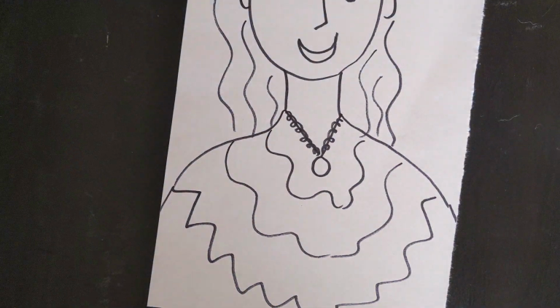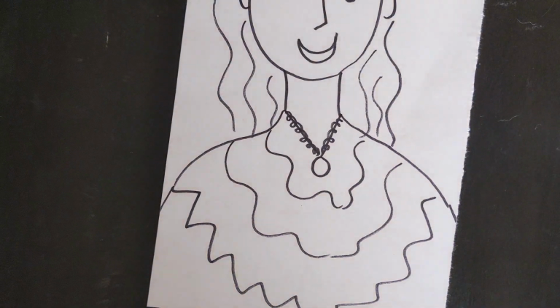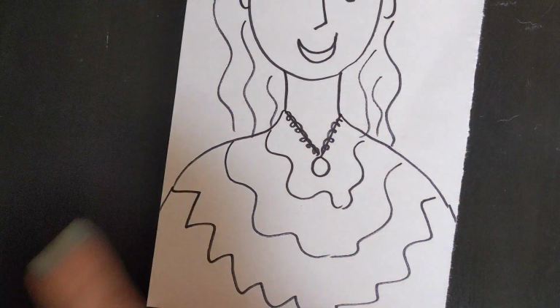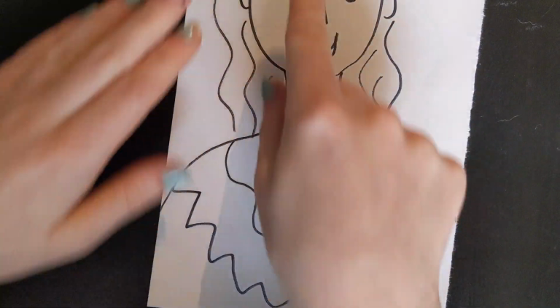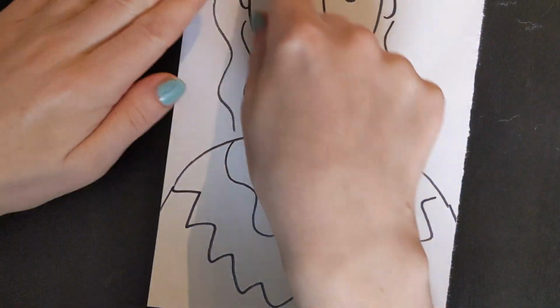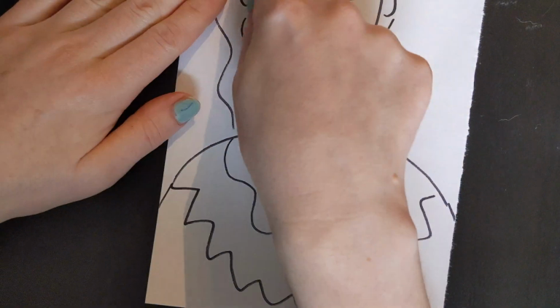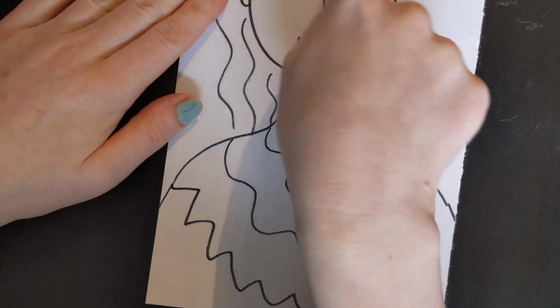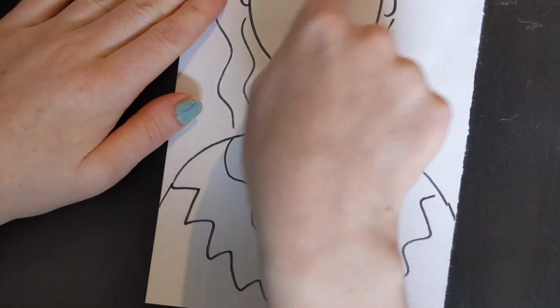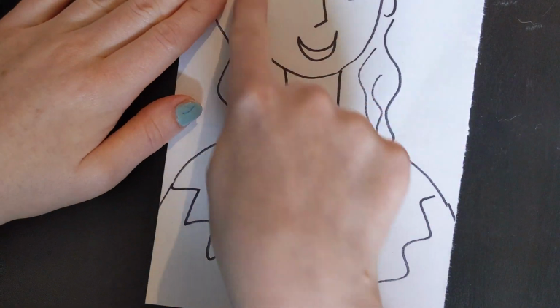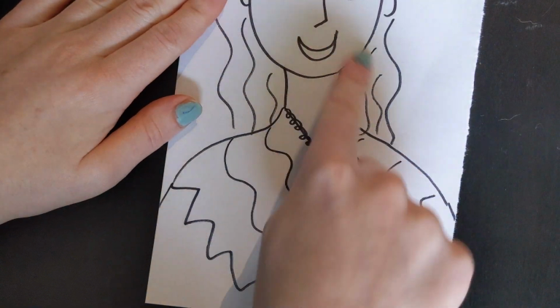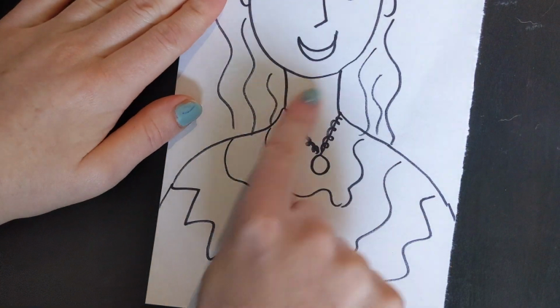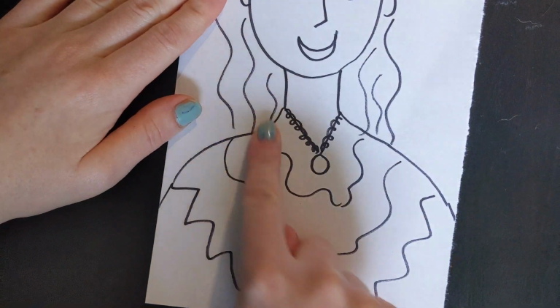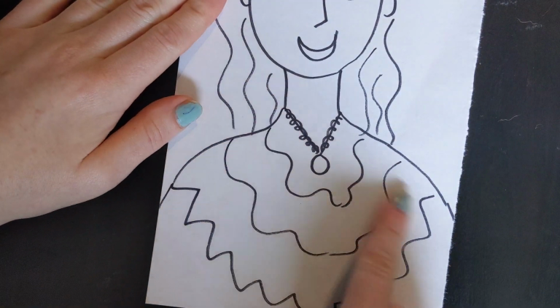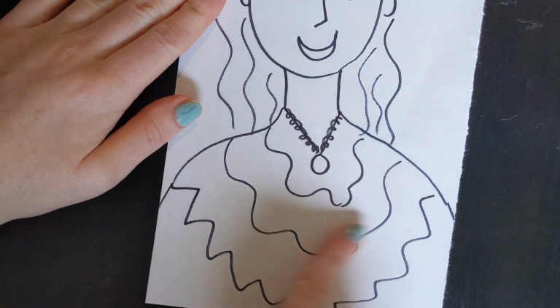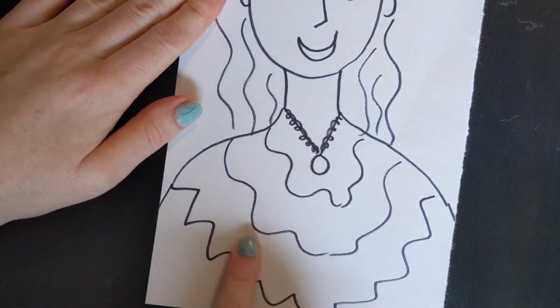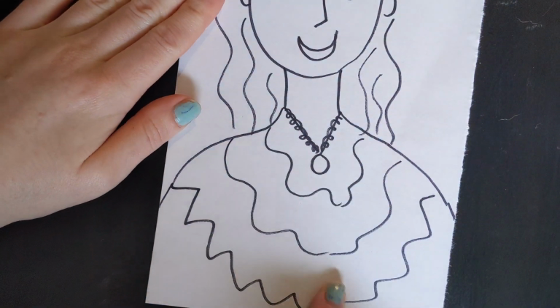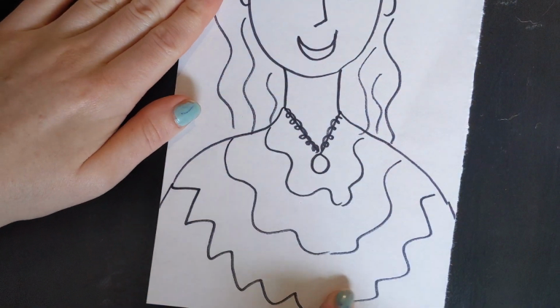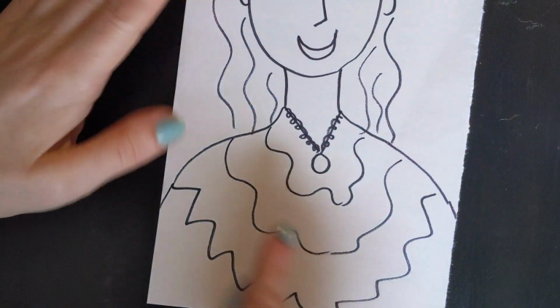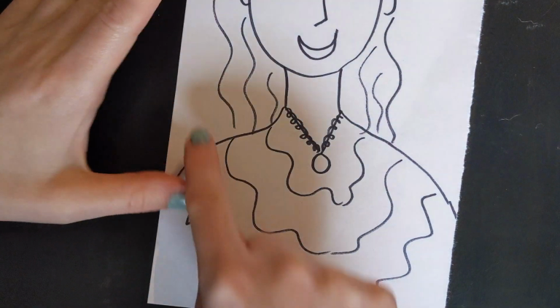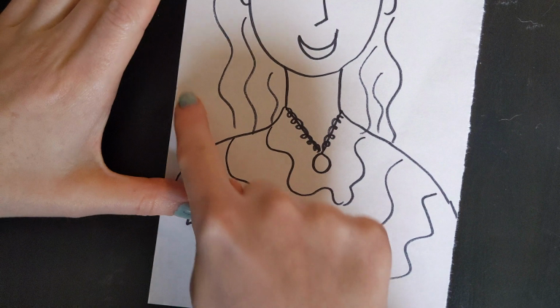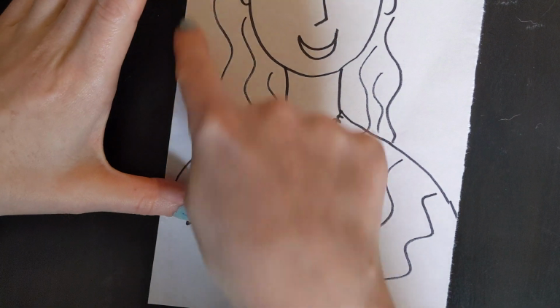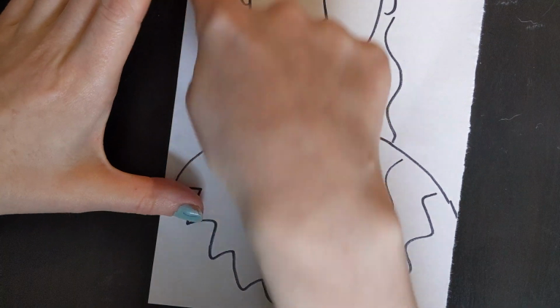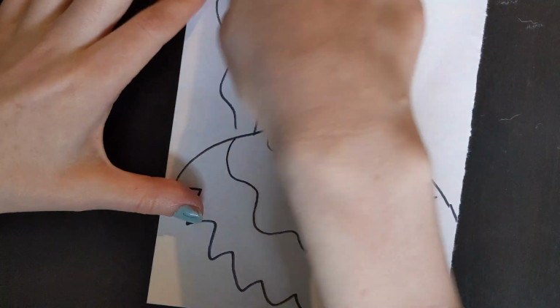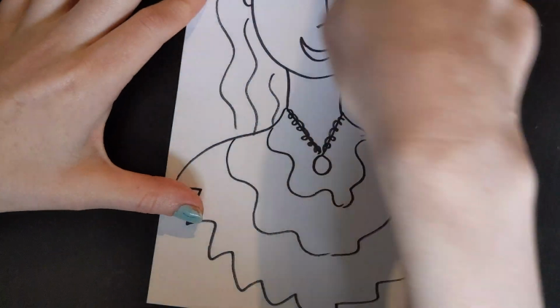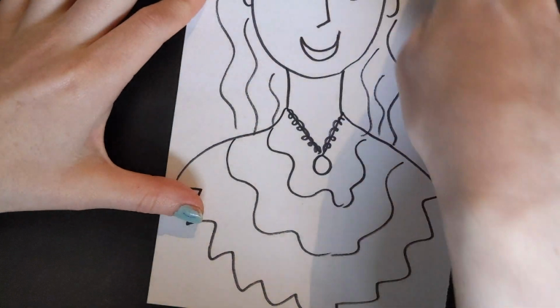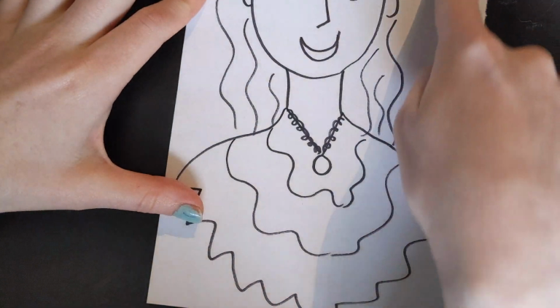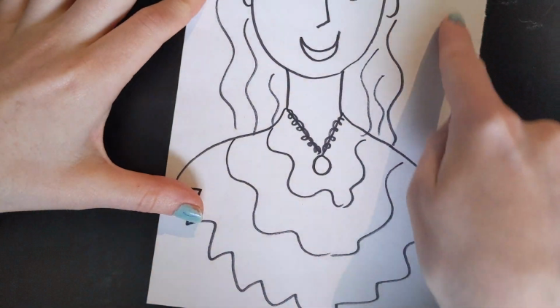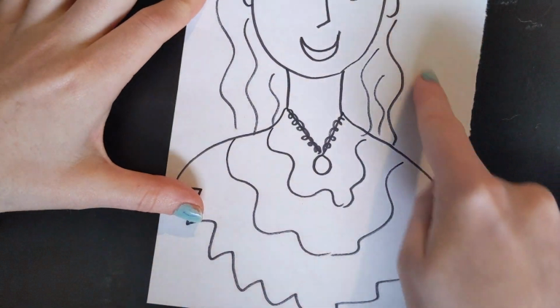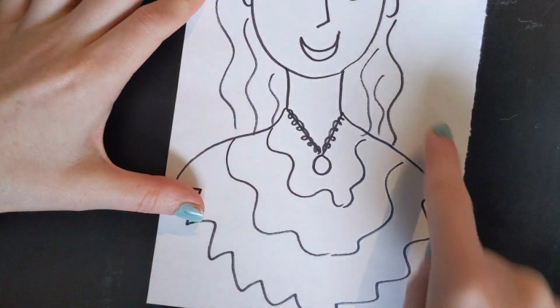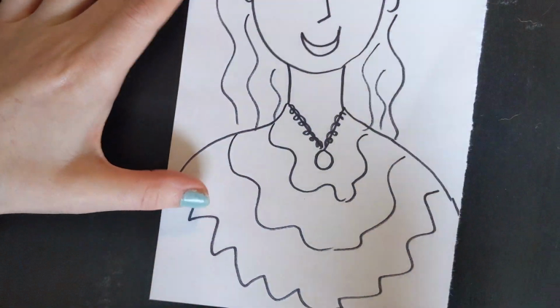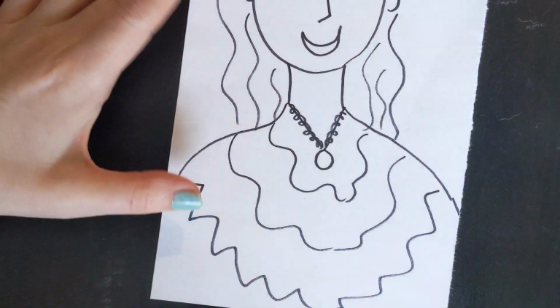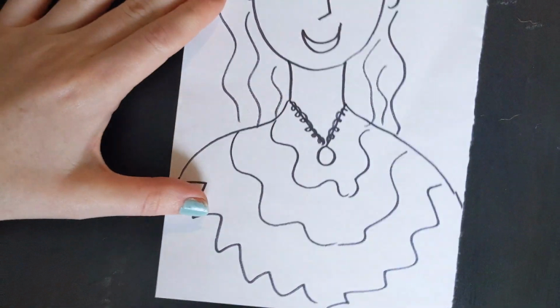And remember you only want to color in yourself. Do not color in your background just yet.